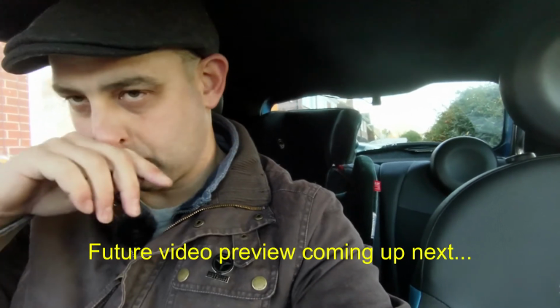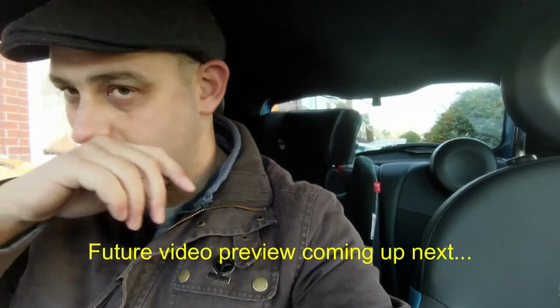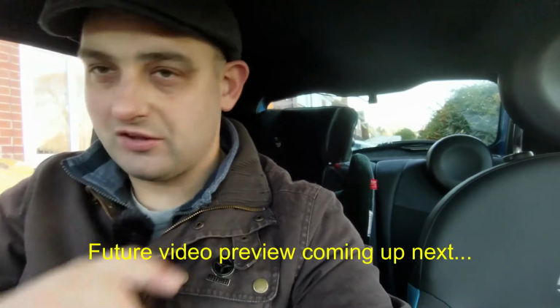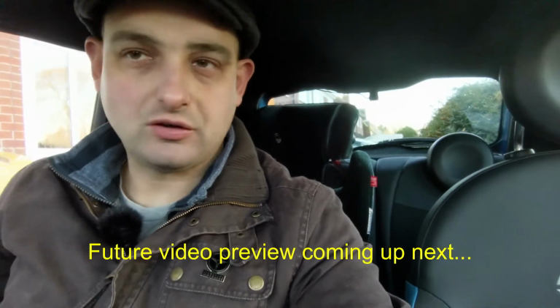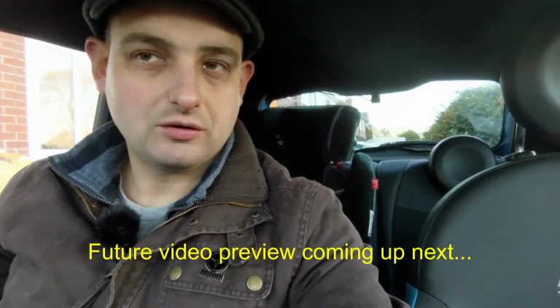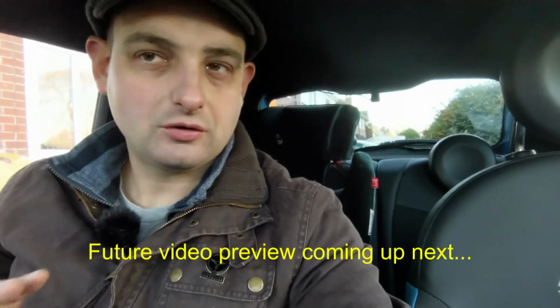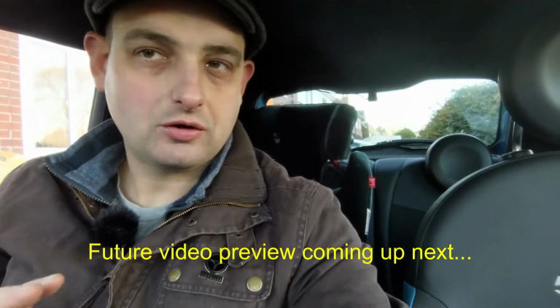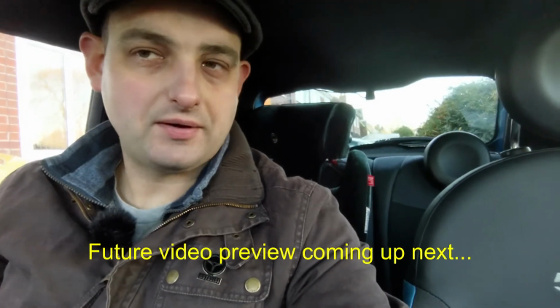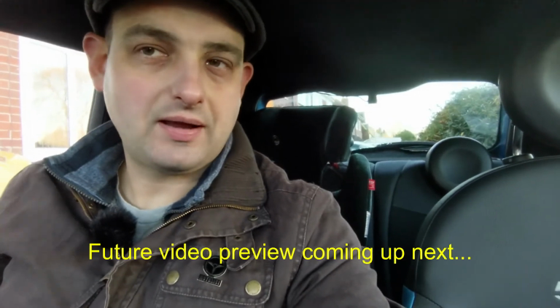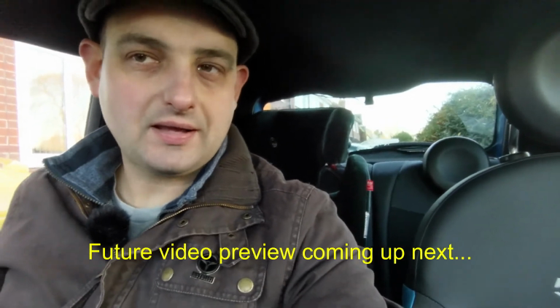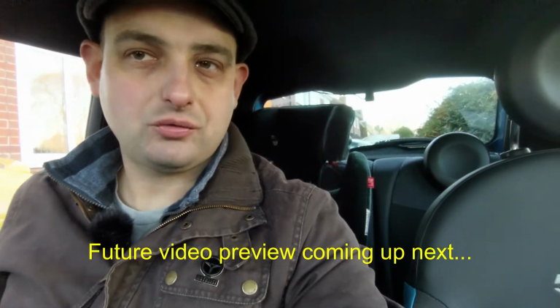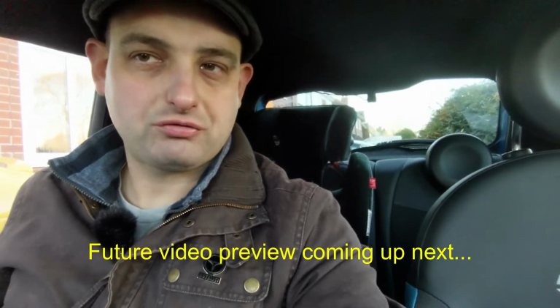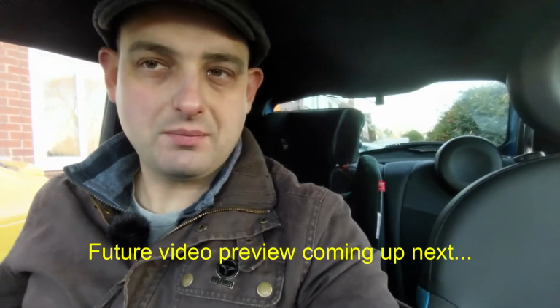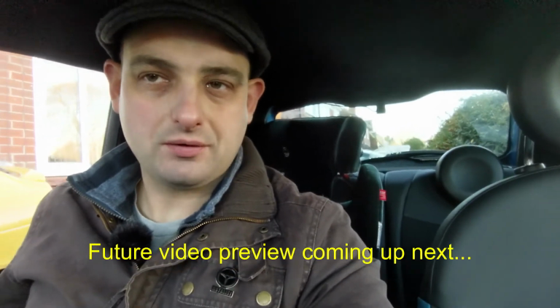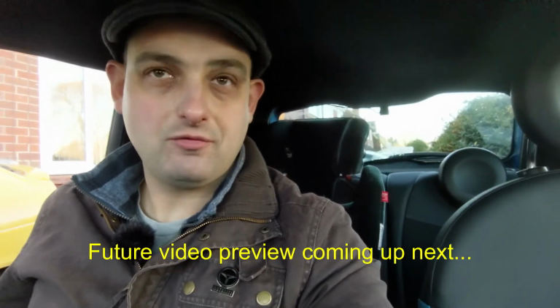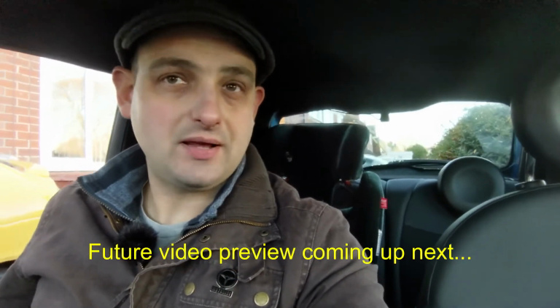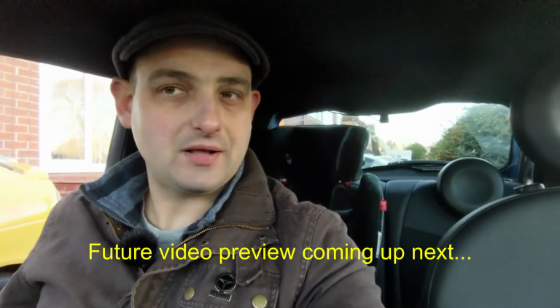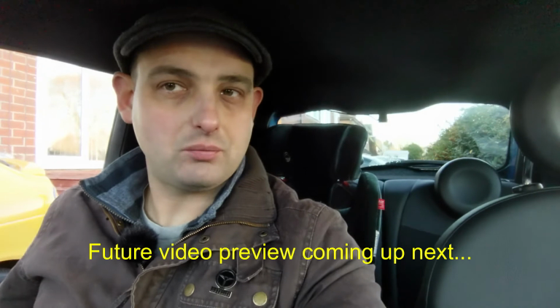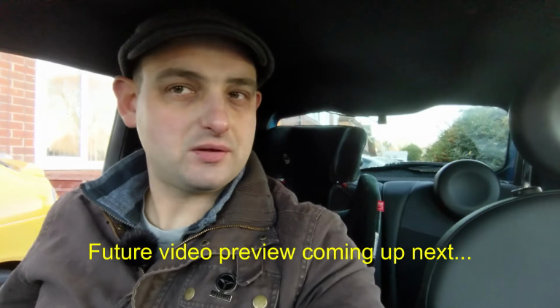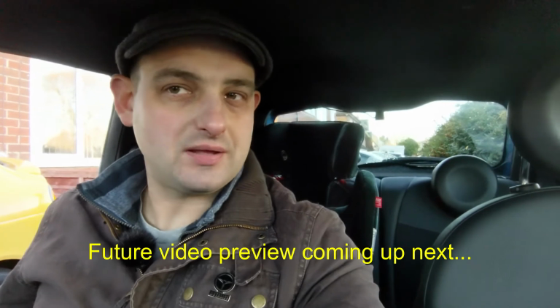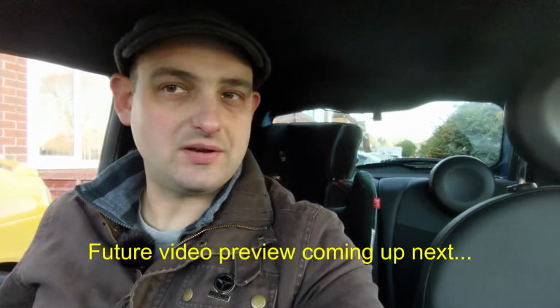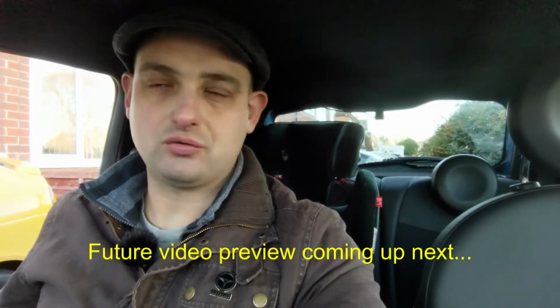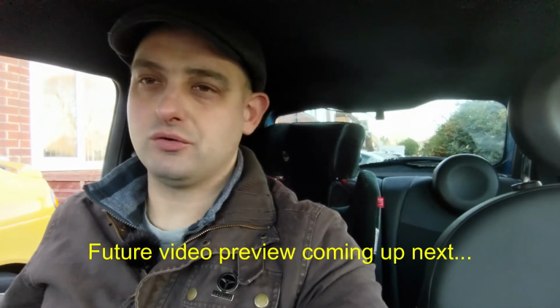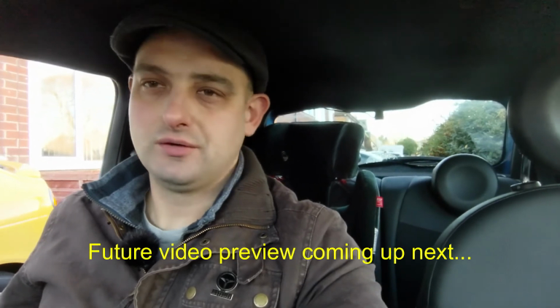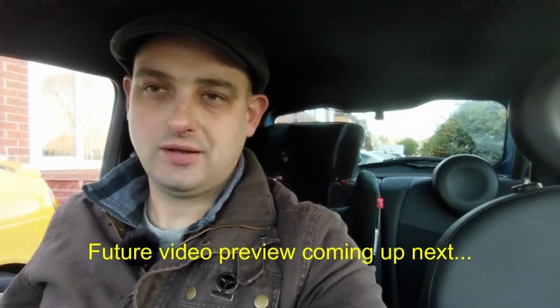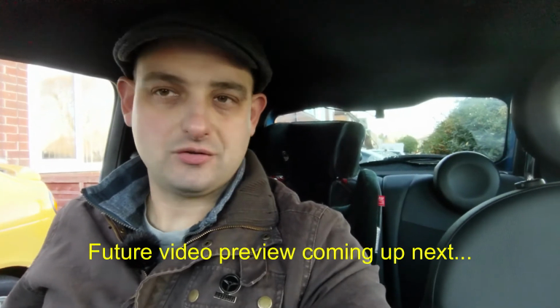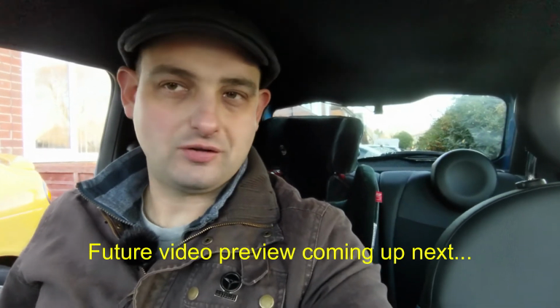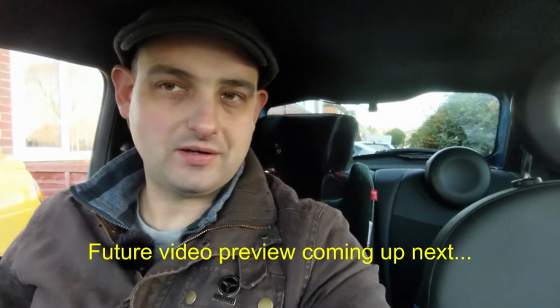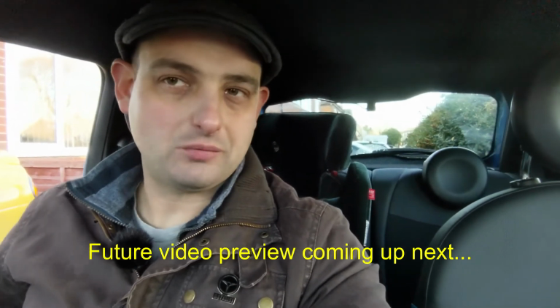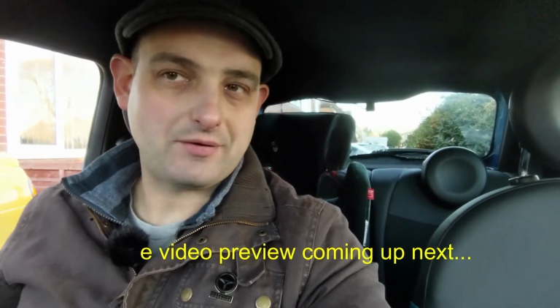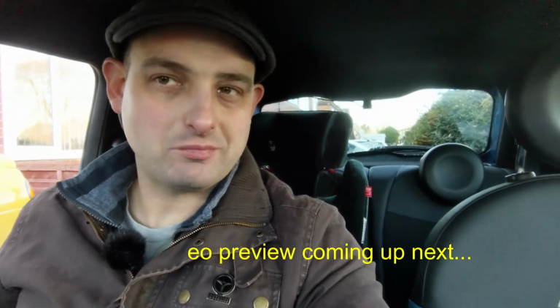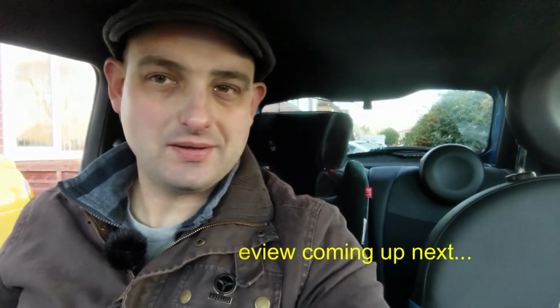Don't forget to comment, like and subscribe, and hopefully I'll catch up with you in the next one. Until then it's goodbye from me.